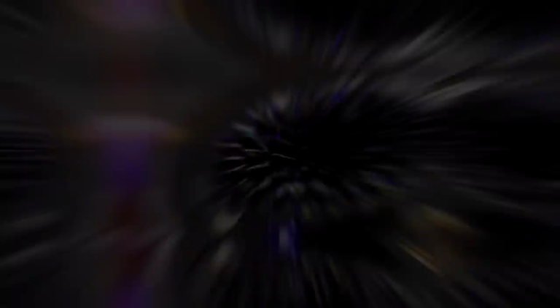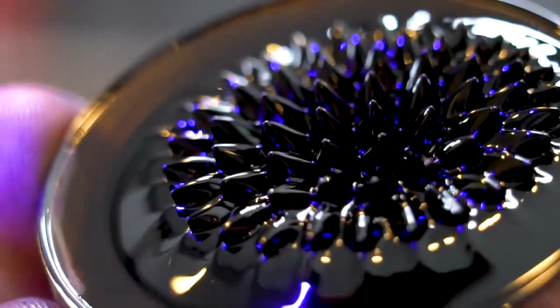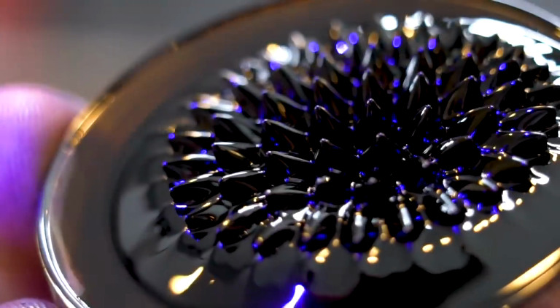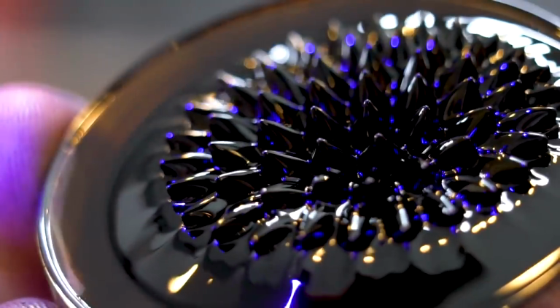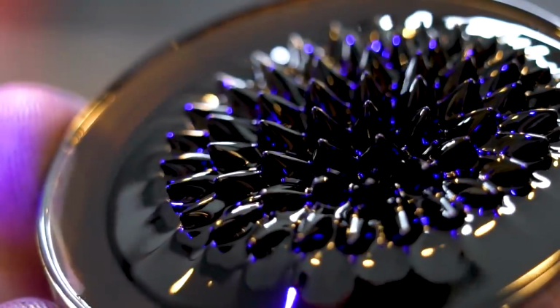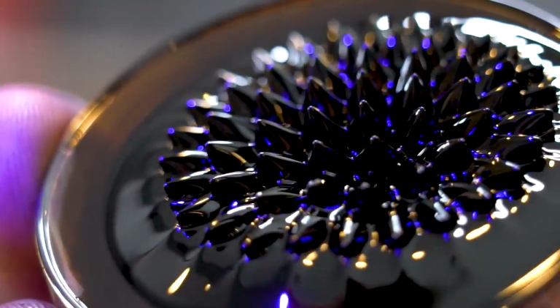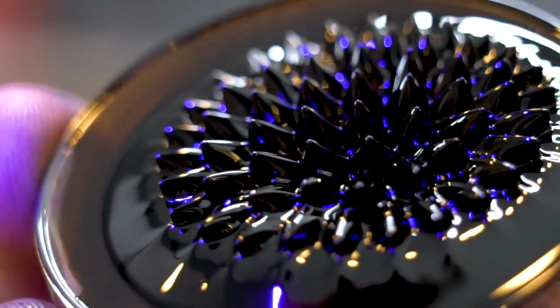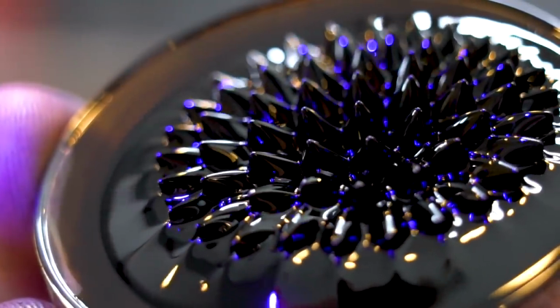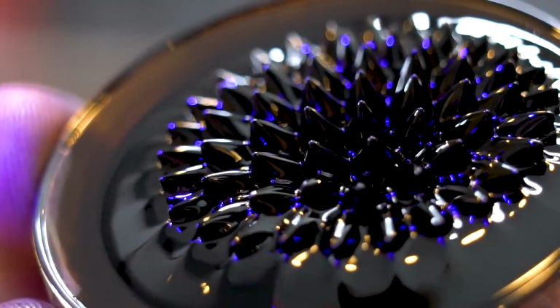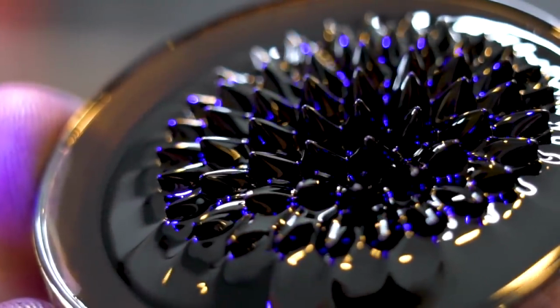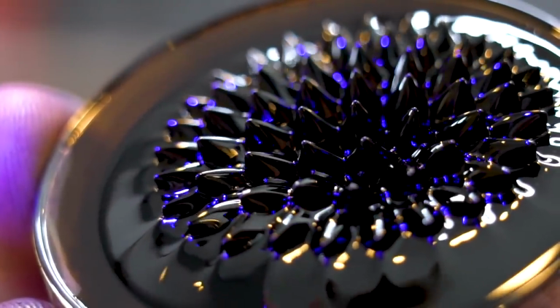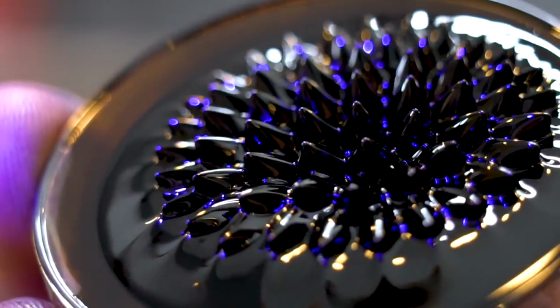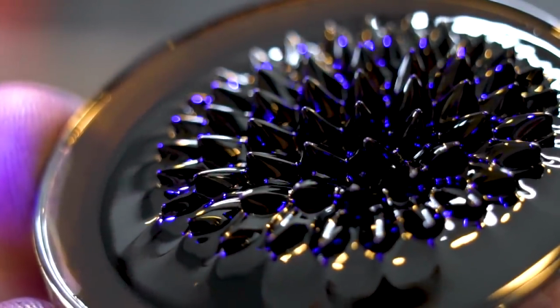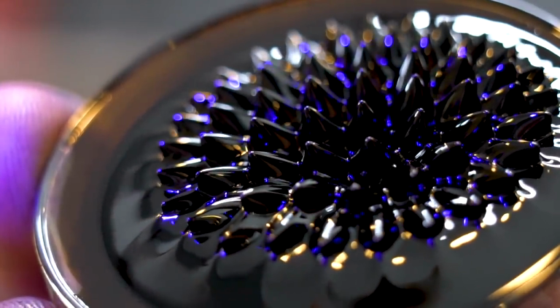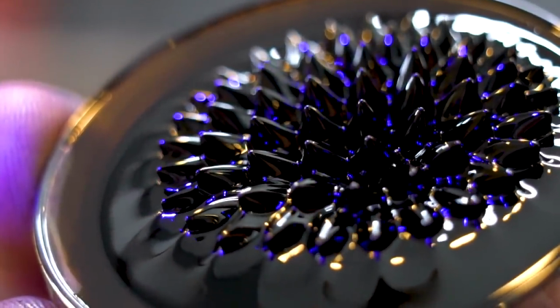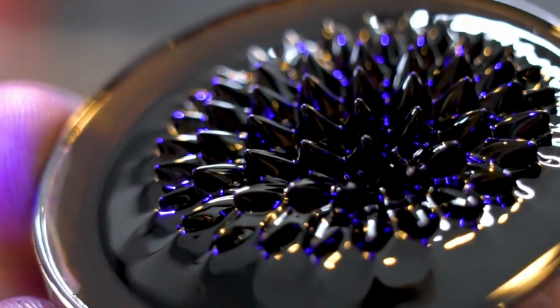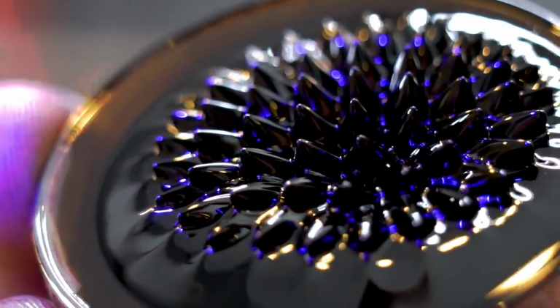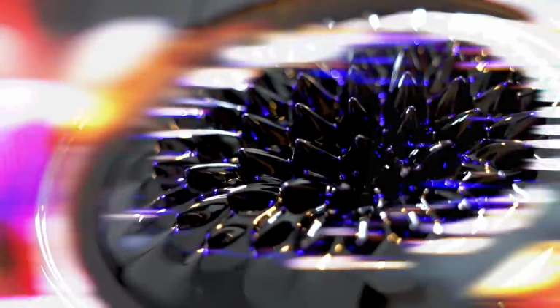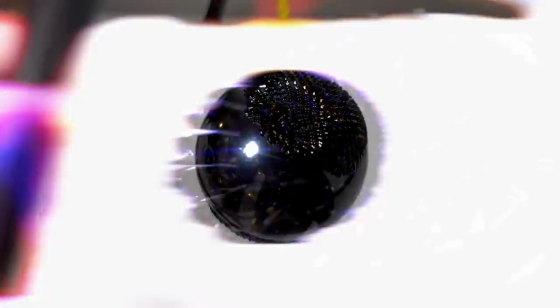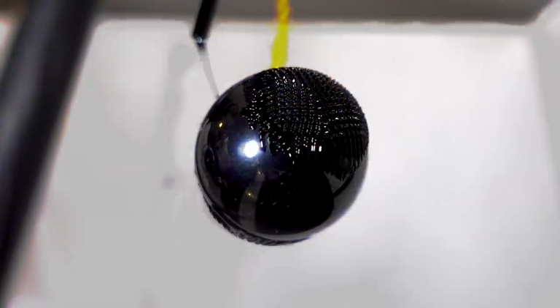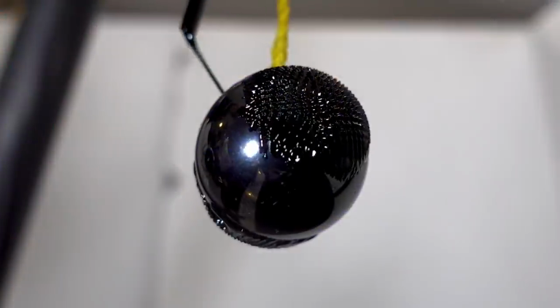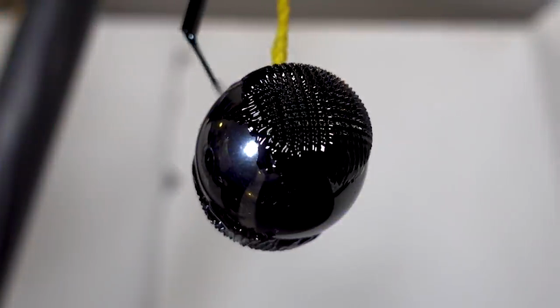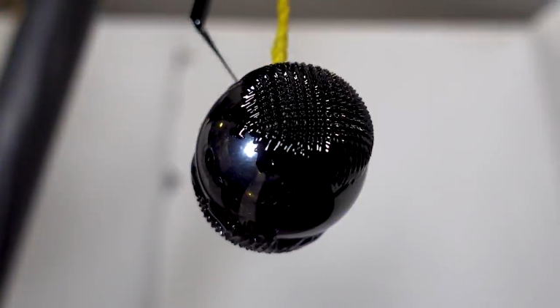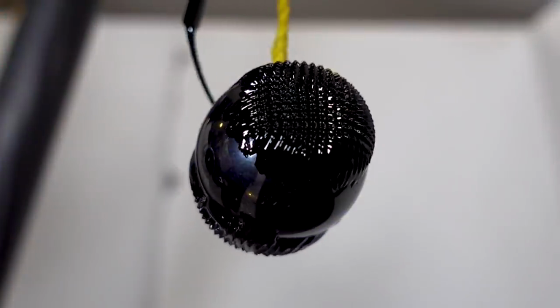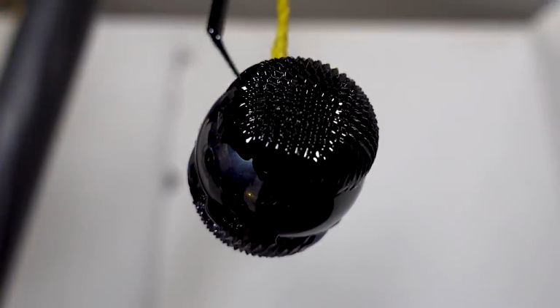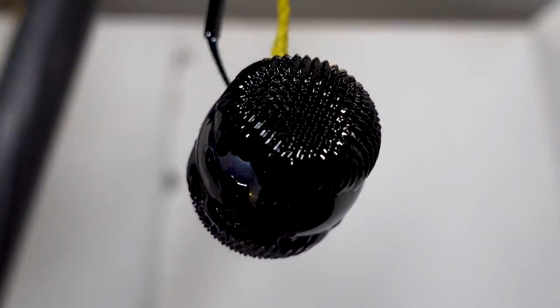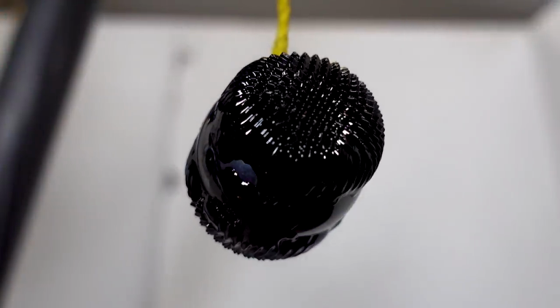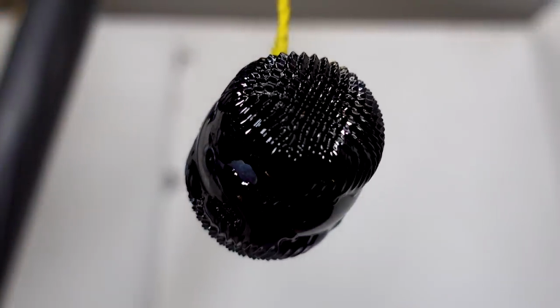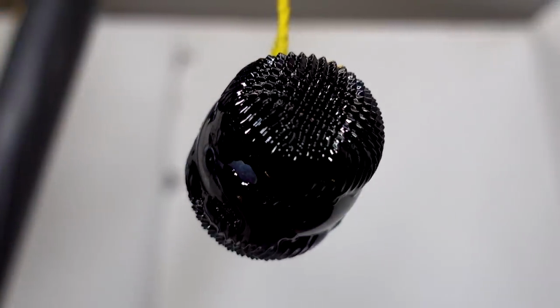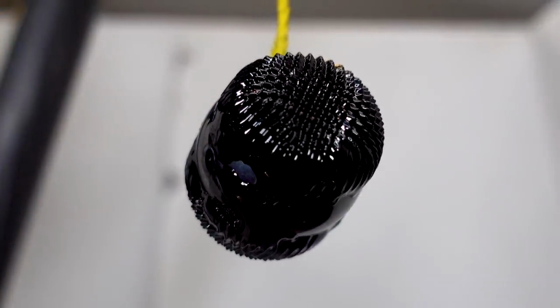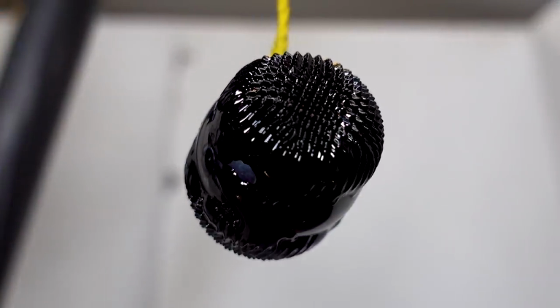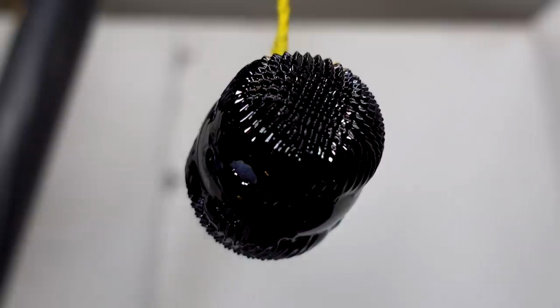In today's video, we're going to be playing around with ferrofluid to see if we can come up with some experiments that other people haven't tried before.